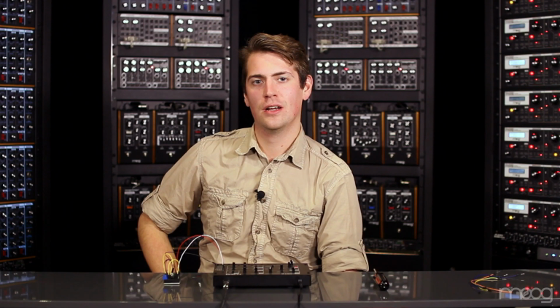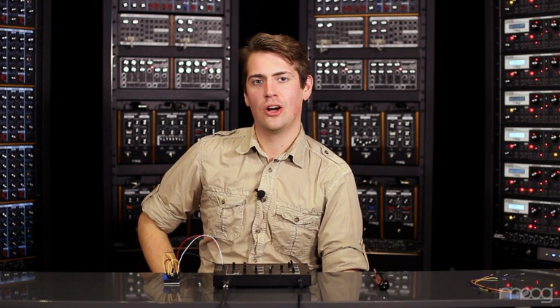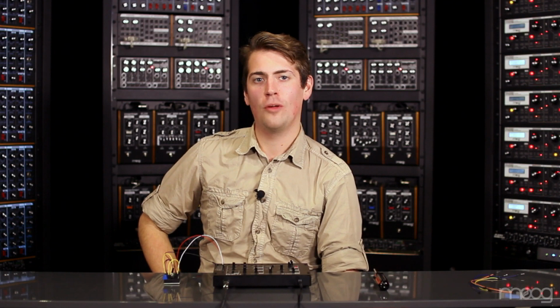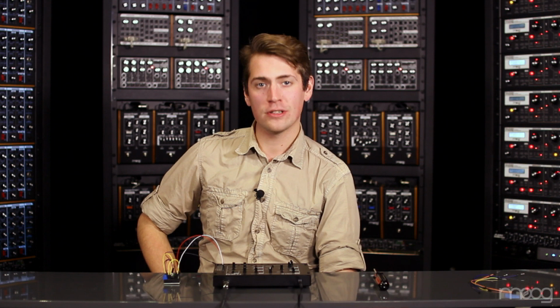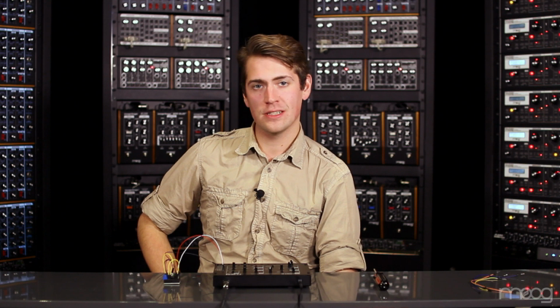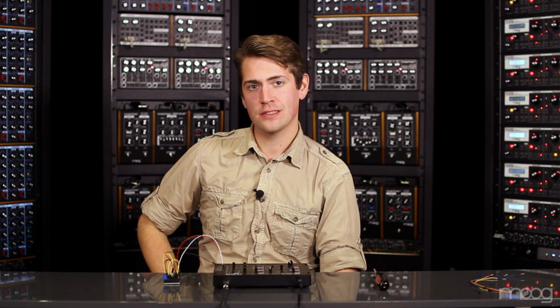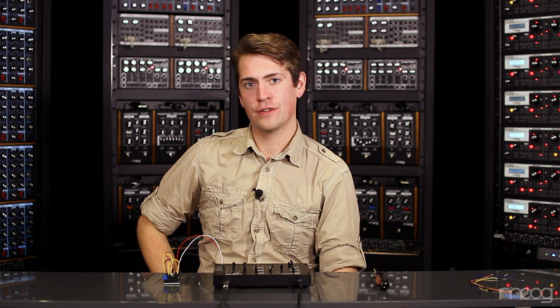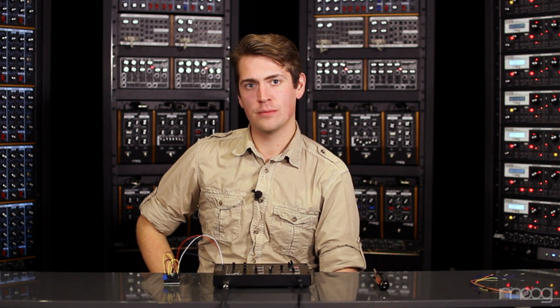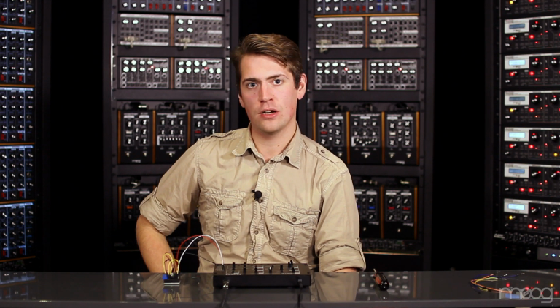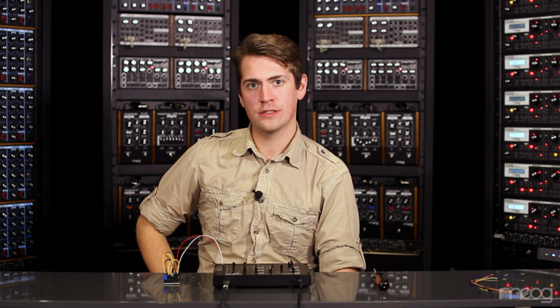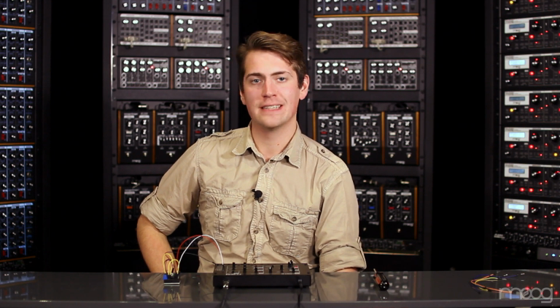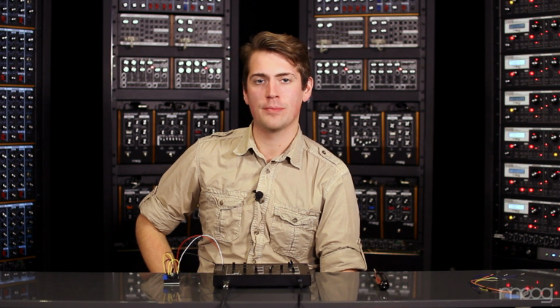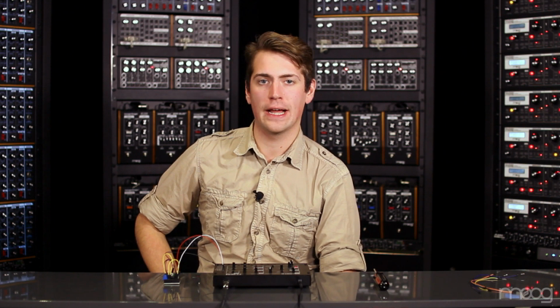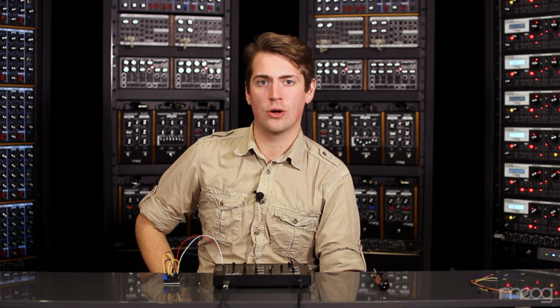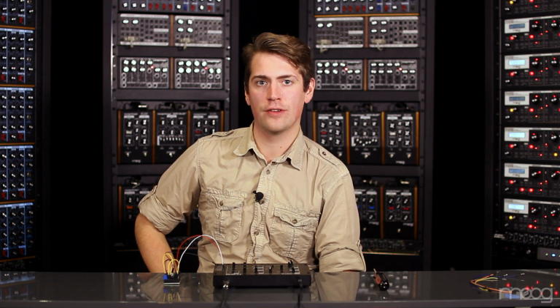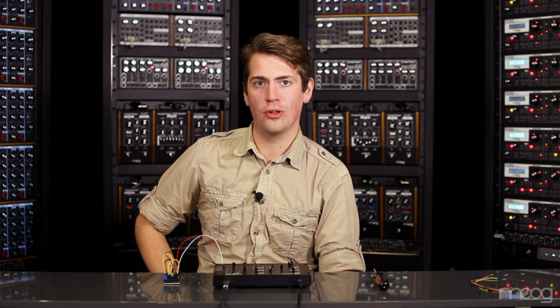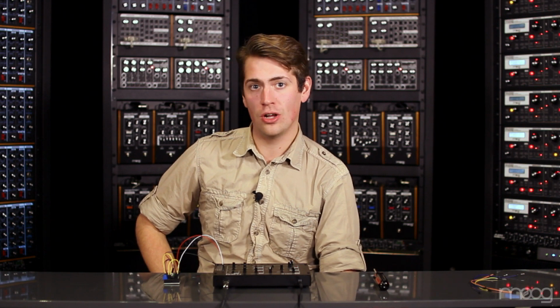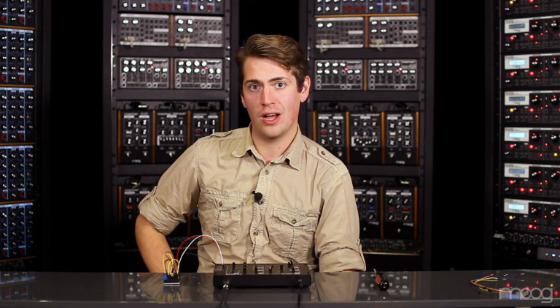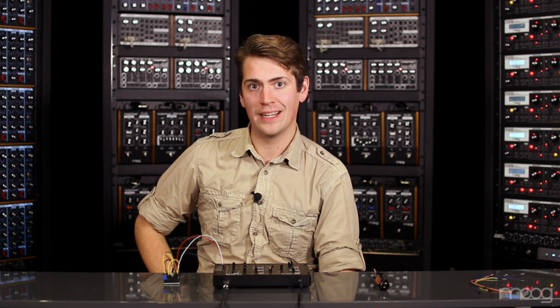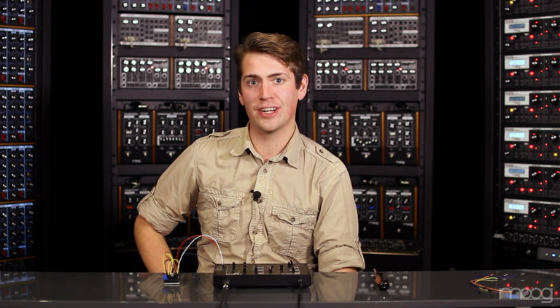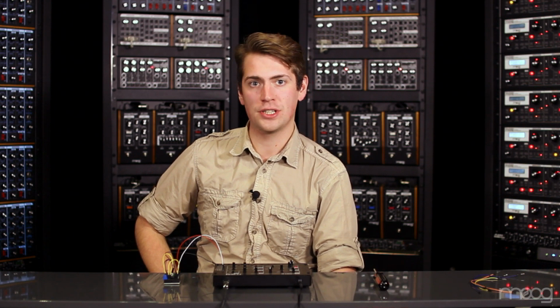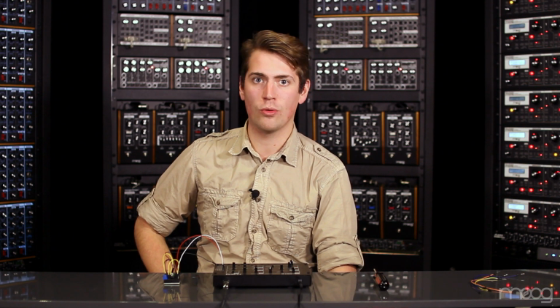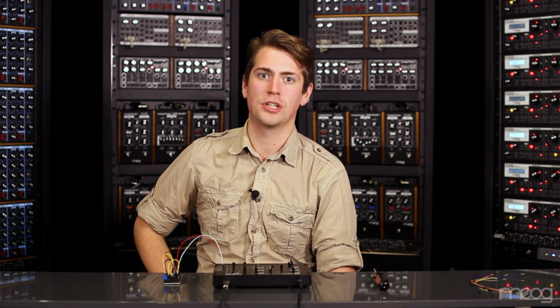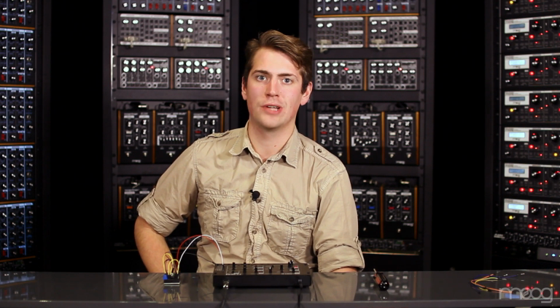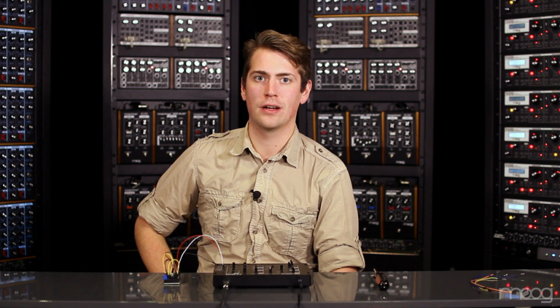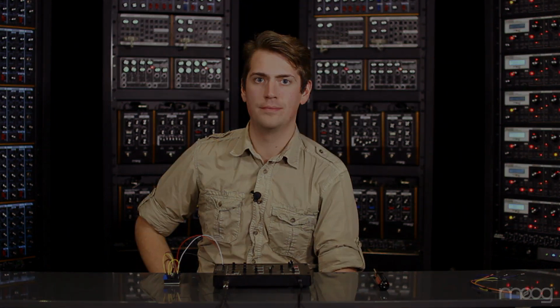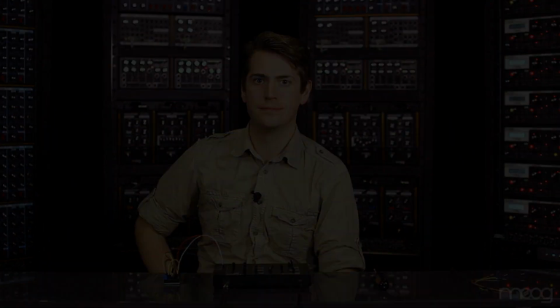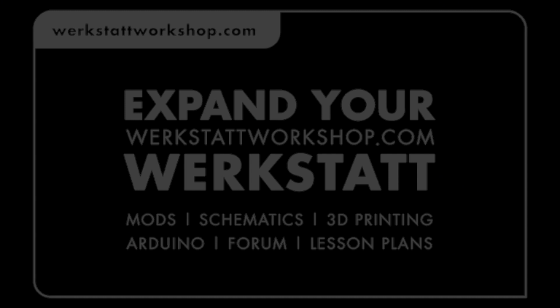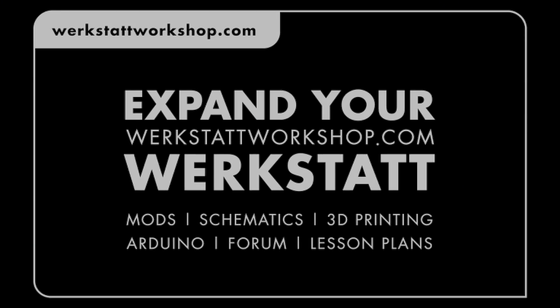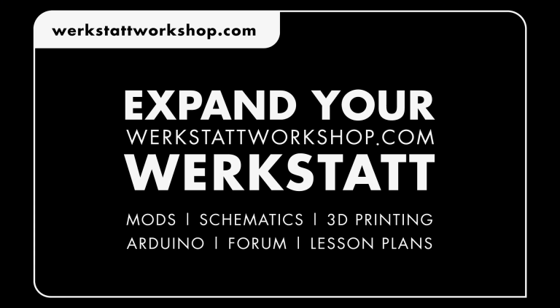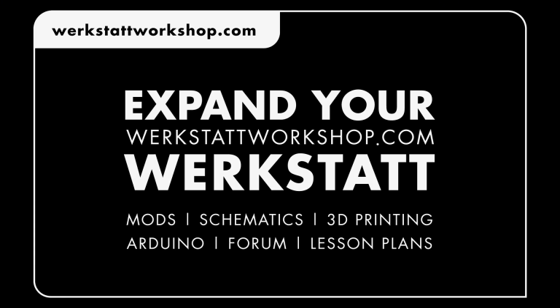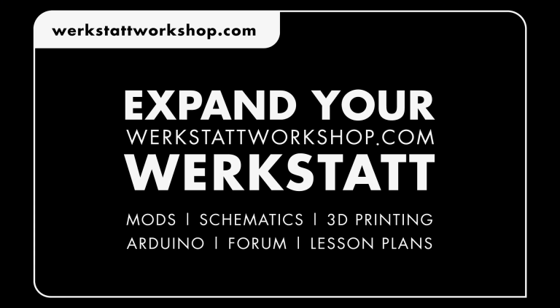All parts lists, Fritzing models, and schematics are available online at werkstatt.workshop.com.